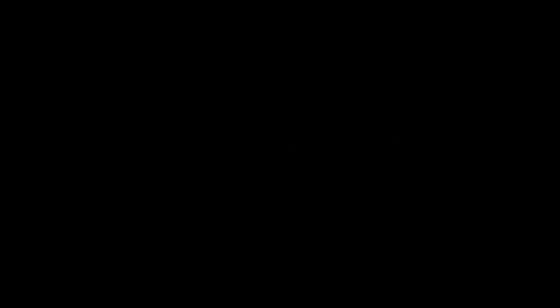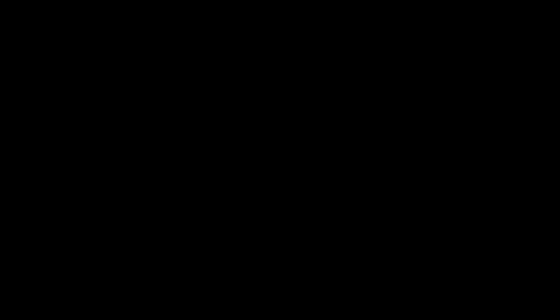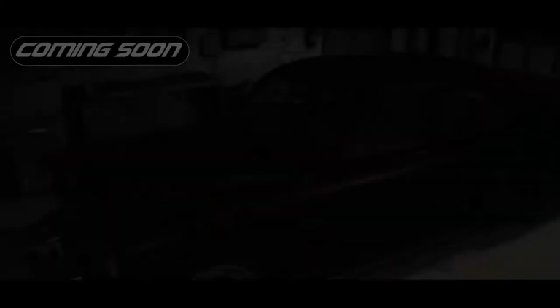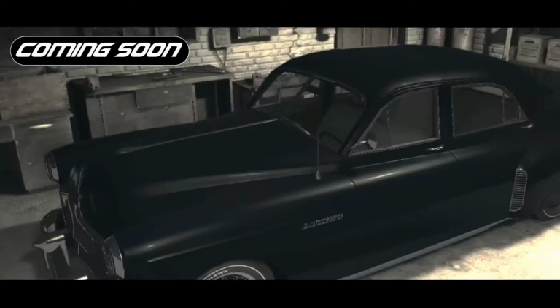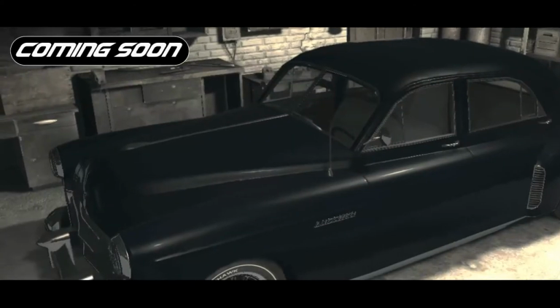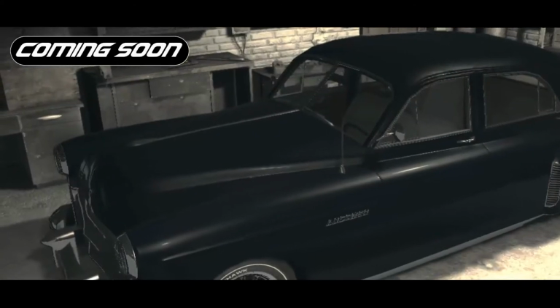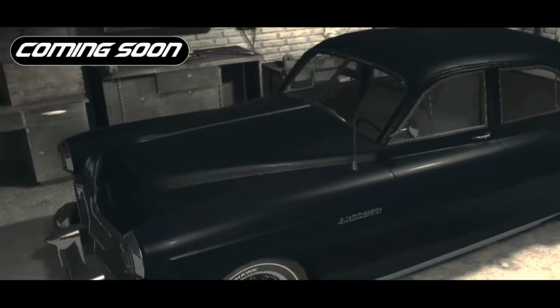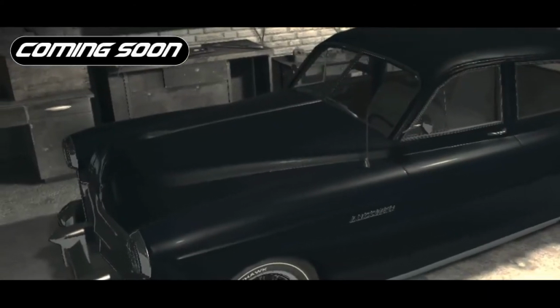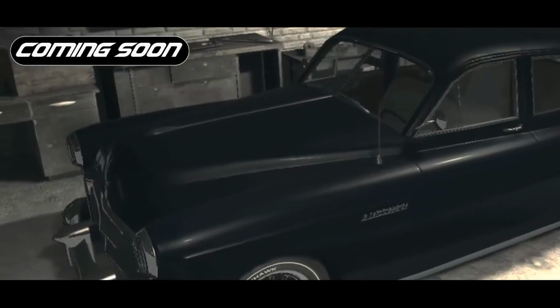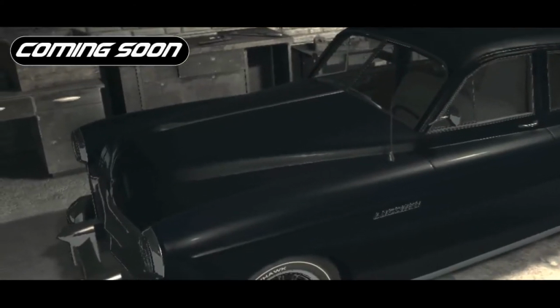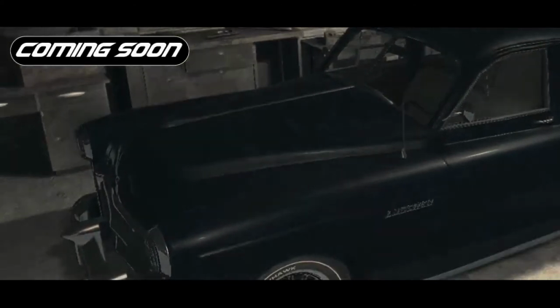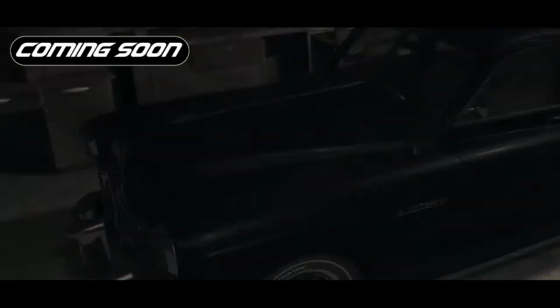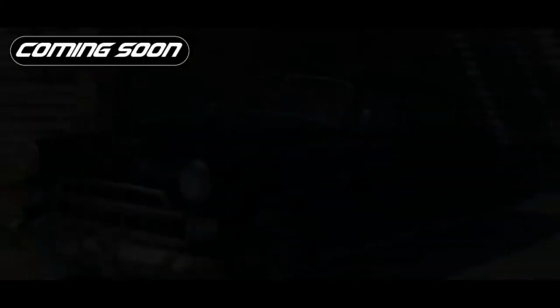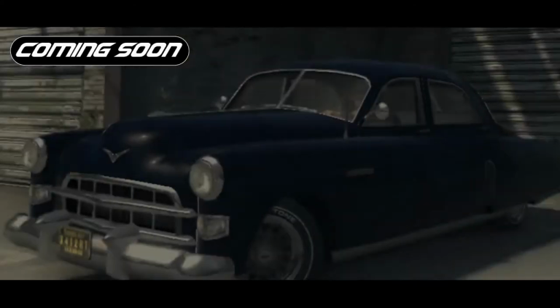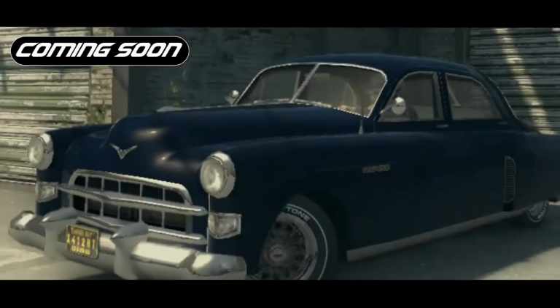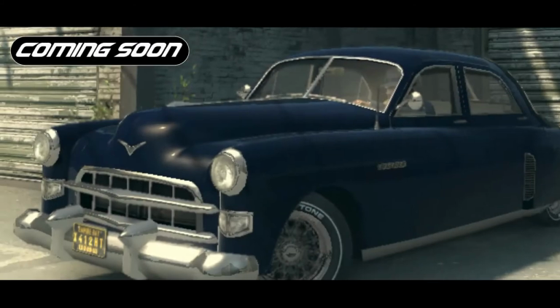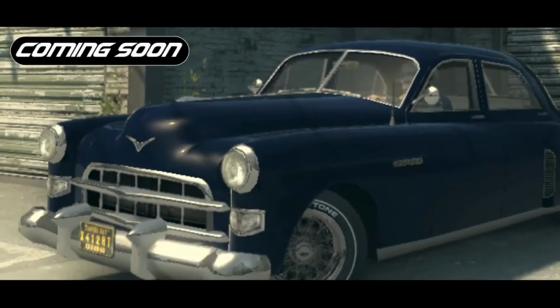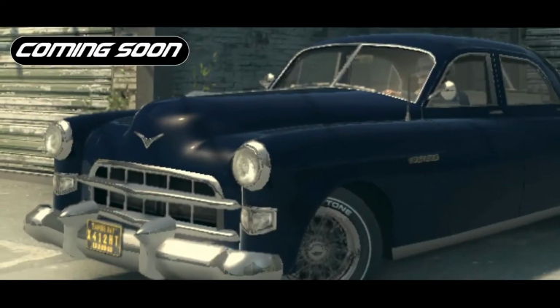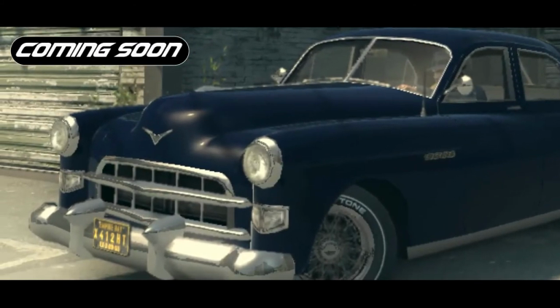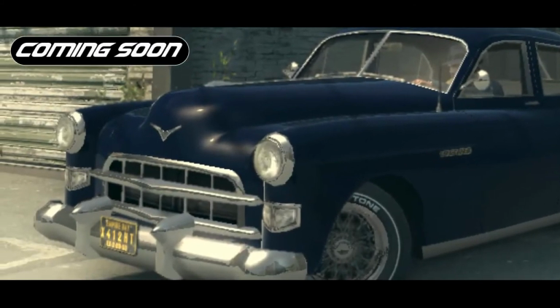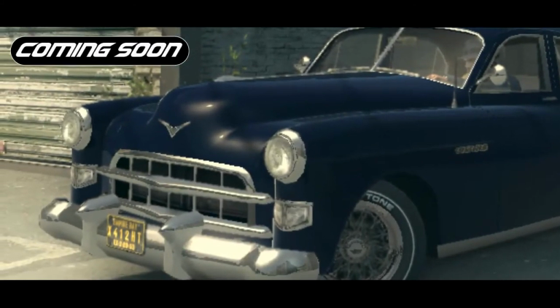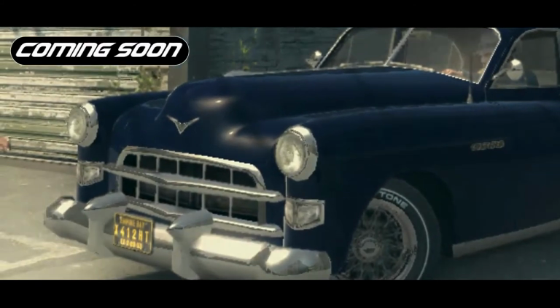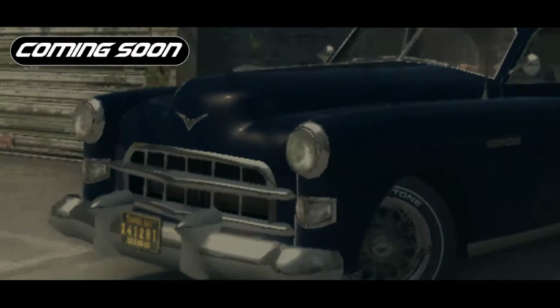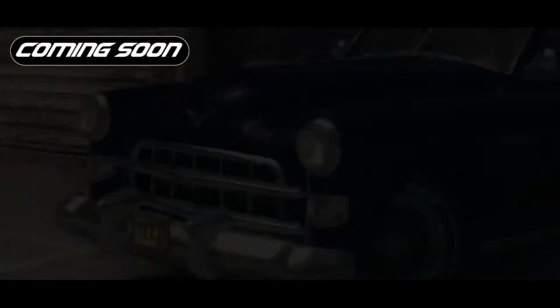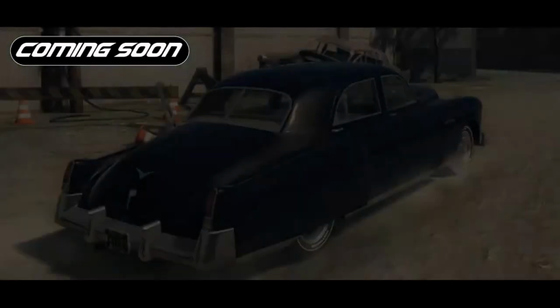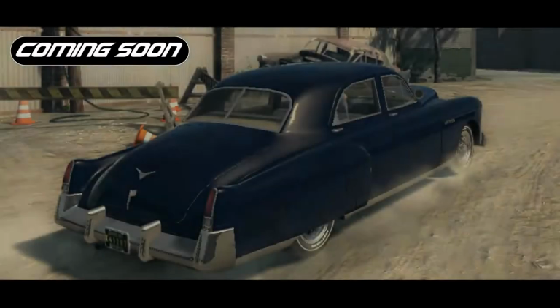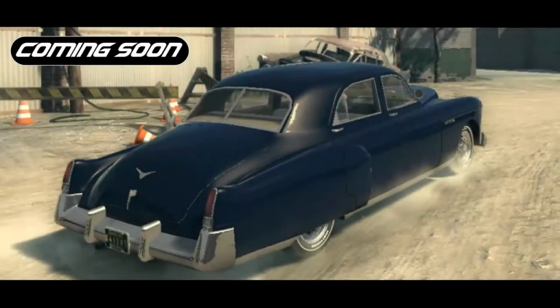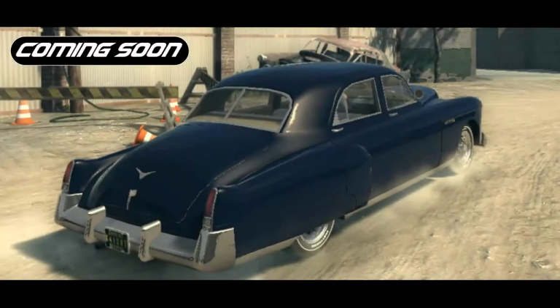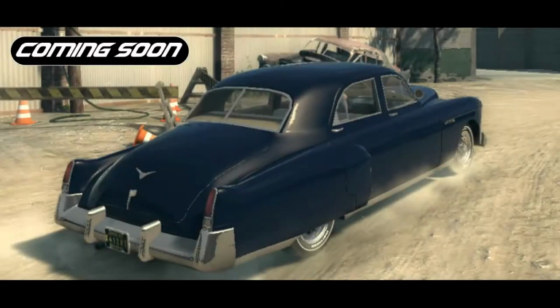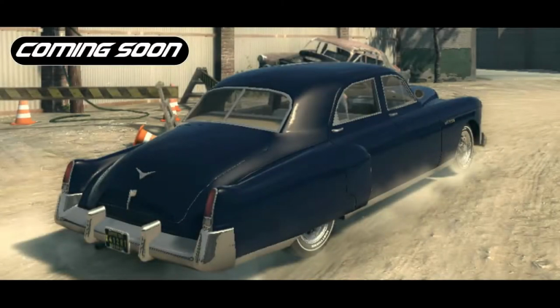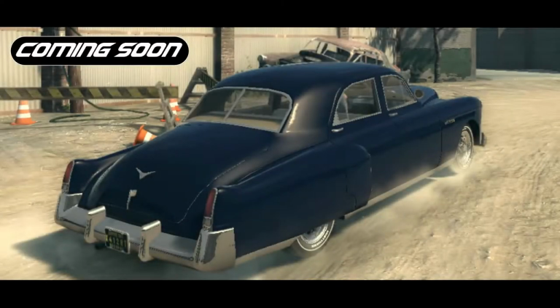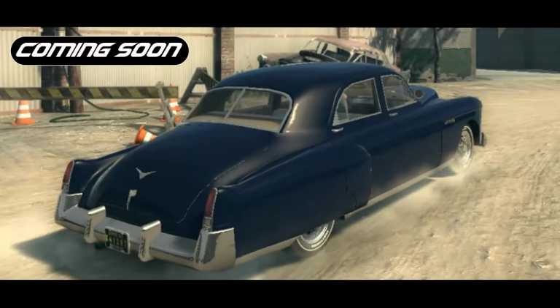And soon, in our museum, there will be classic American cars of the post-war period.